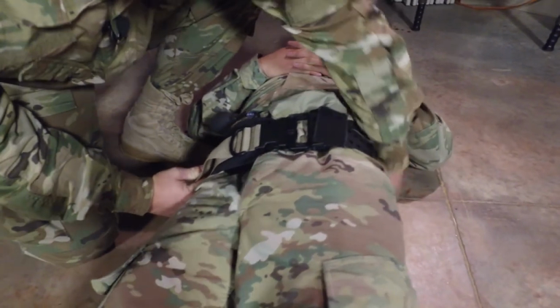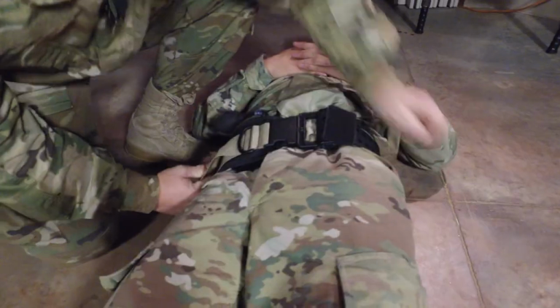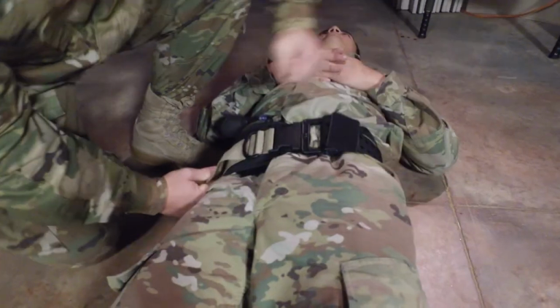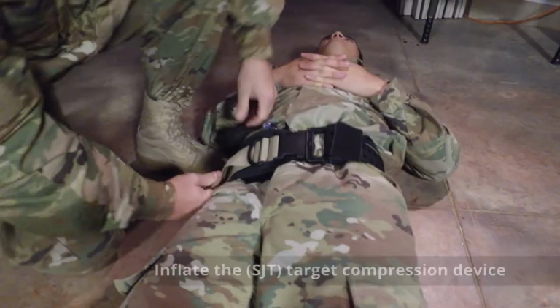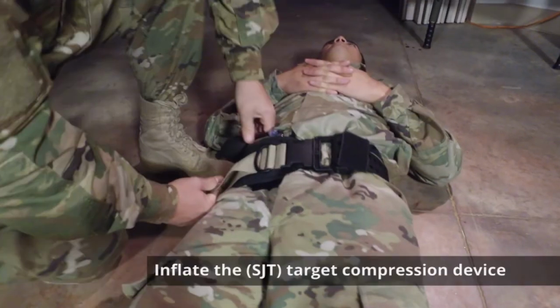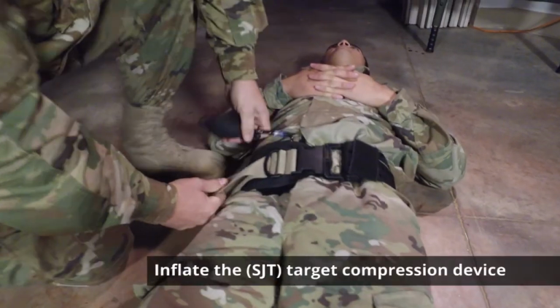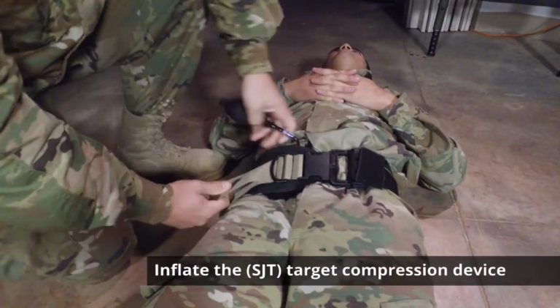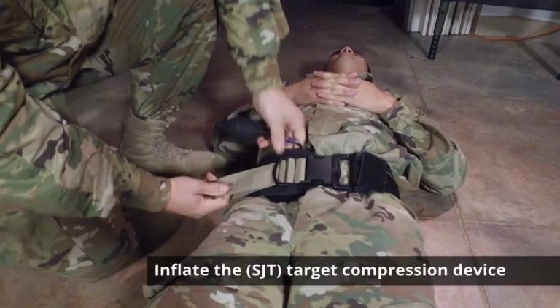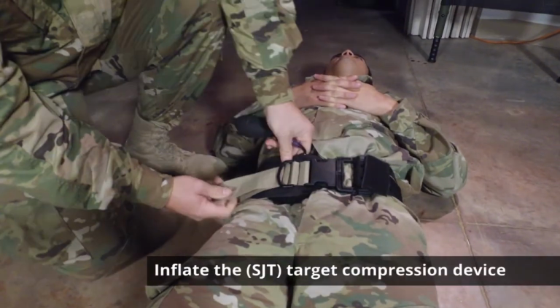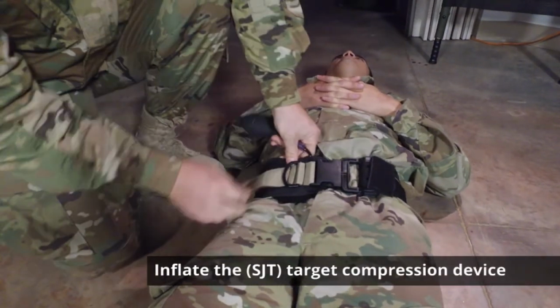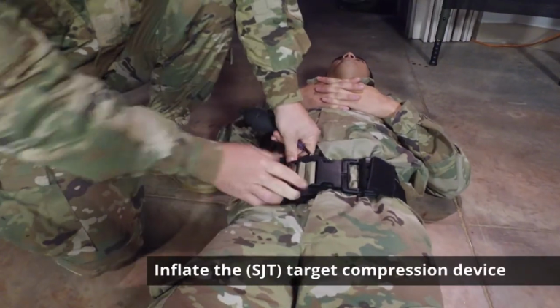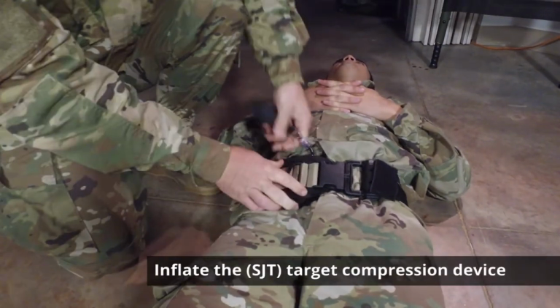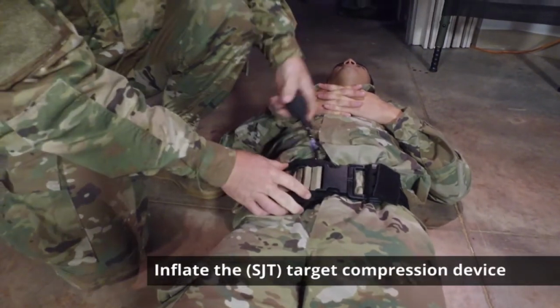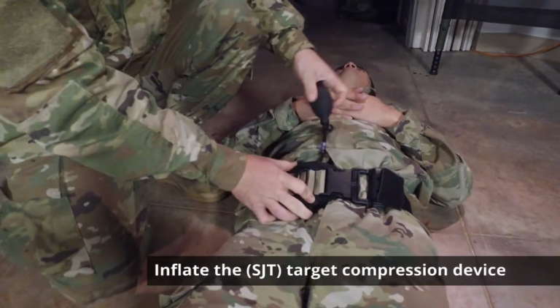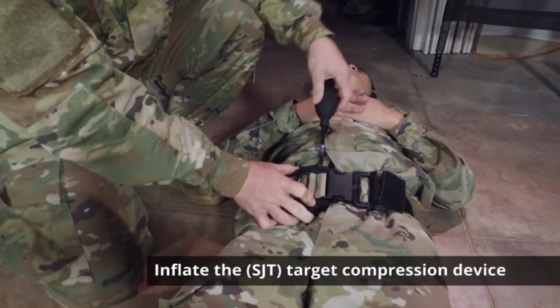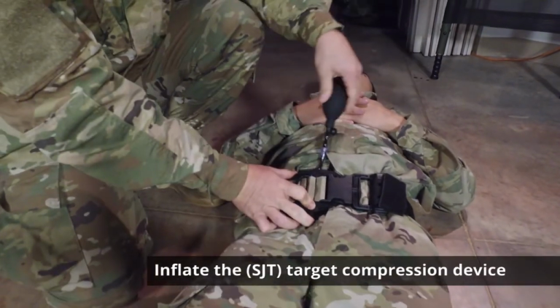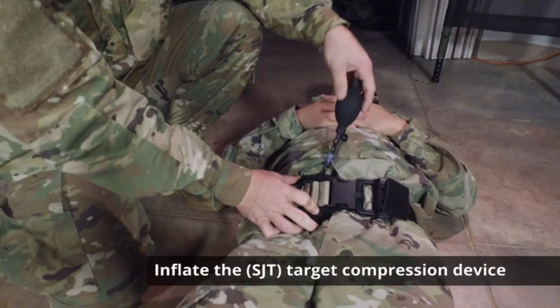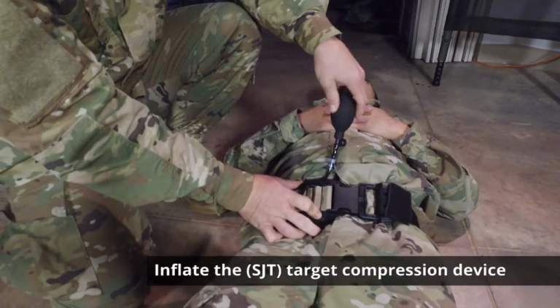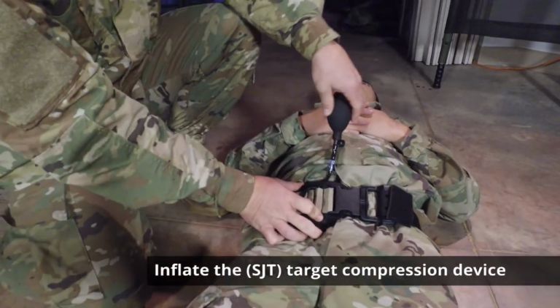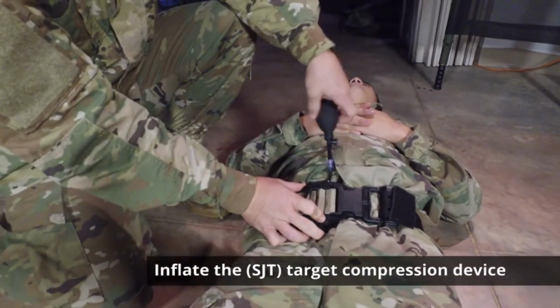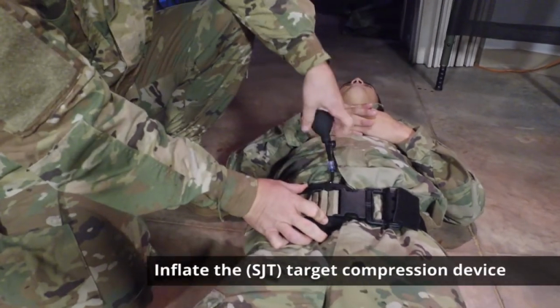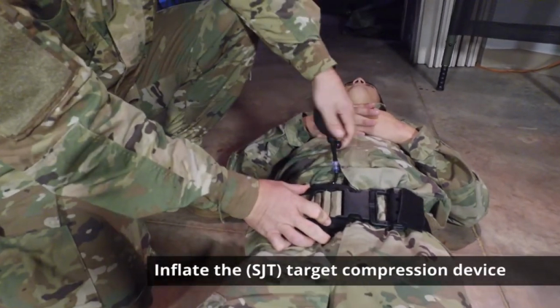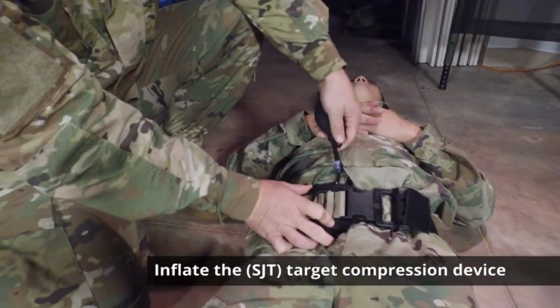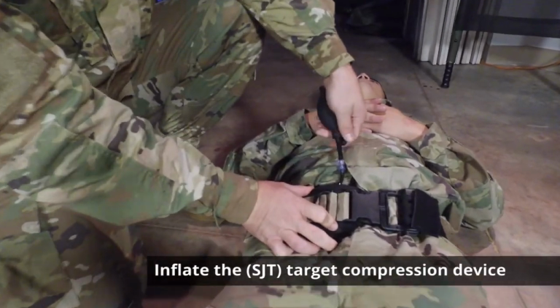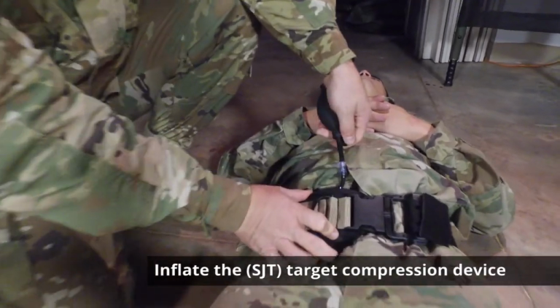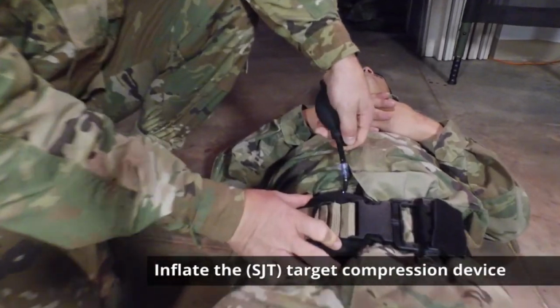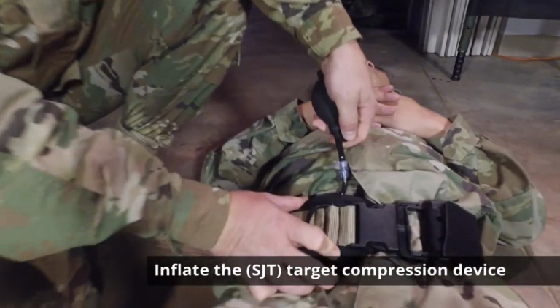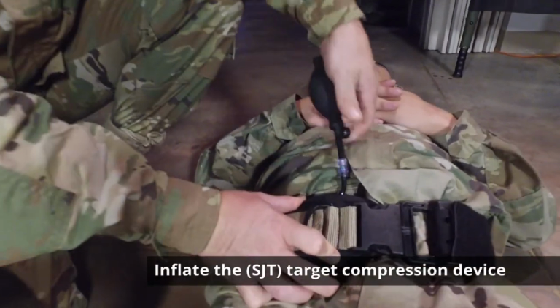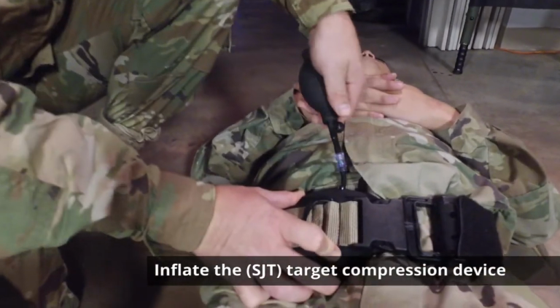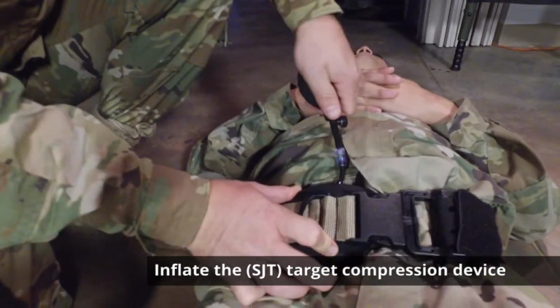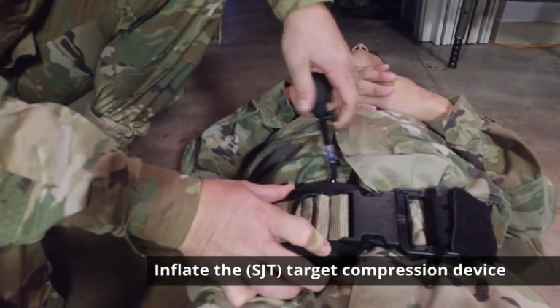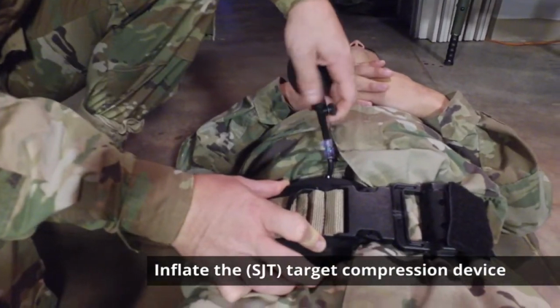At this point you want to inflate the target compression device.